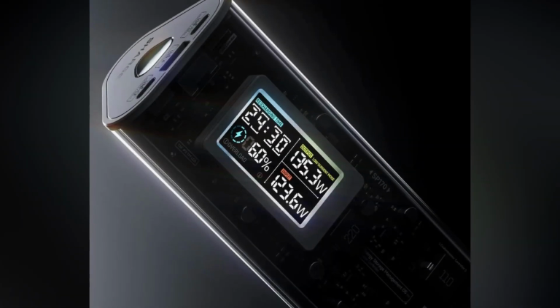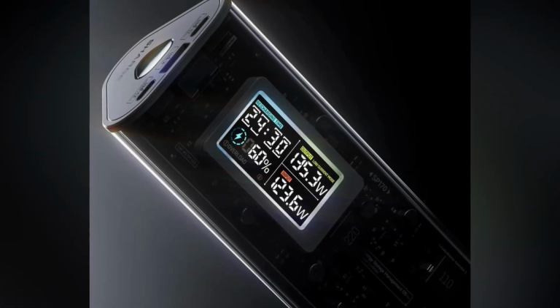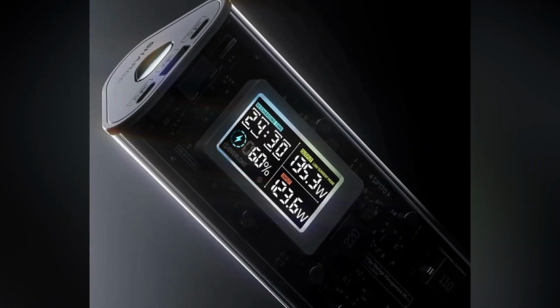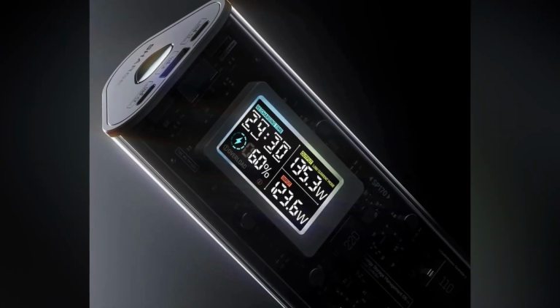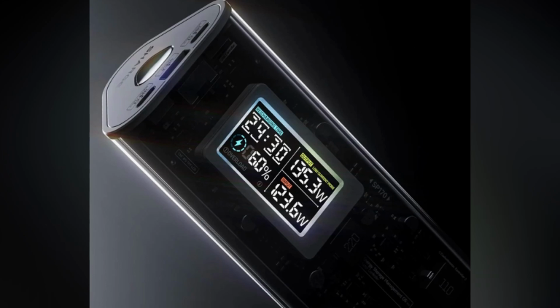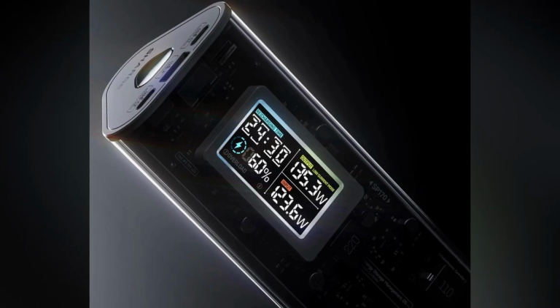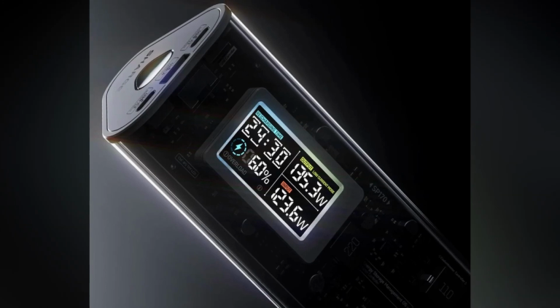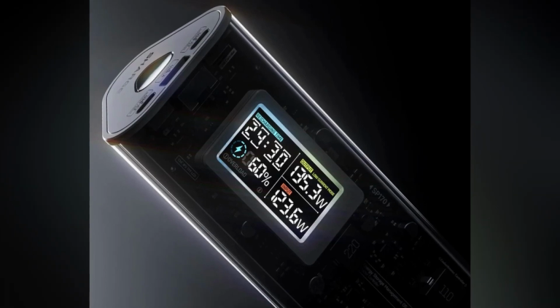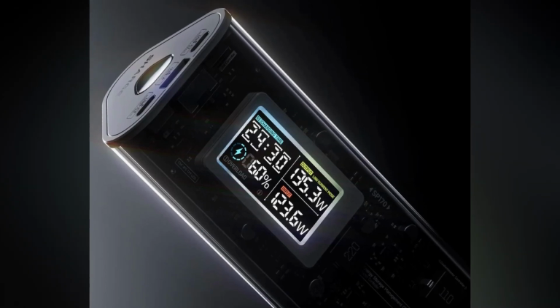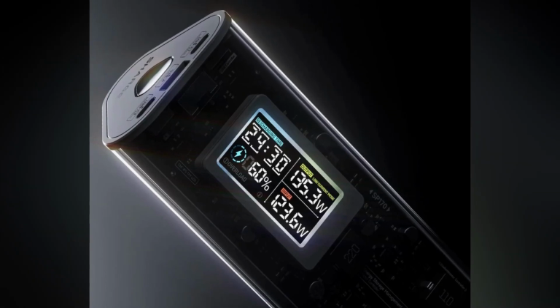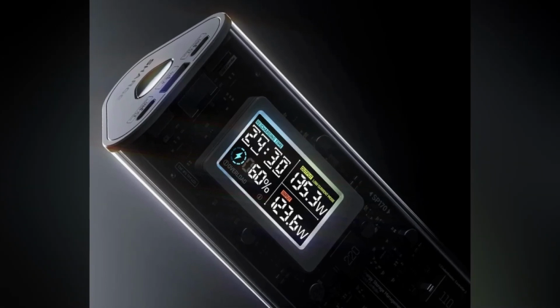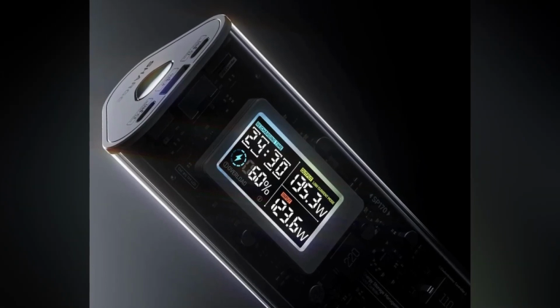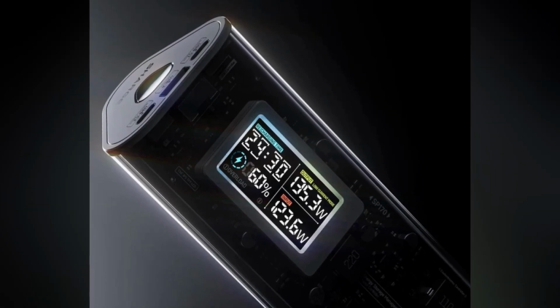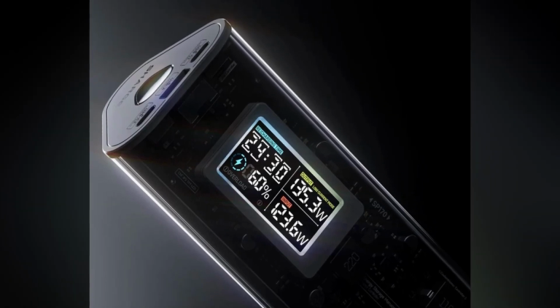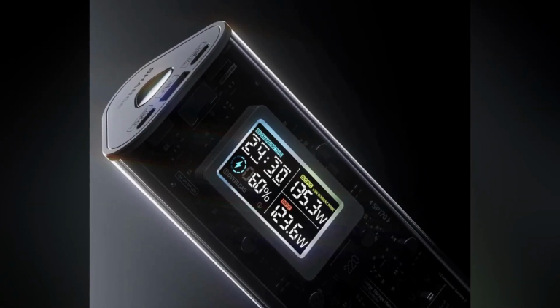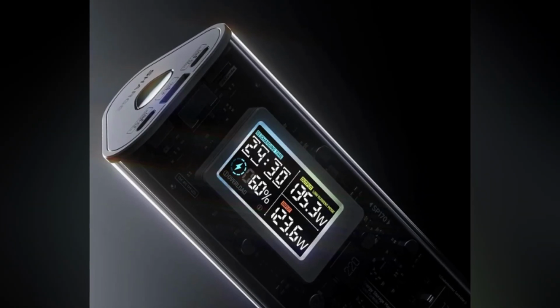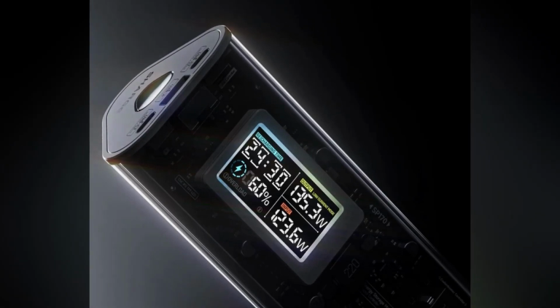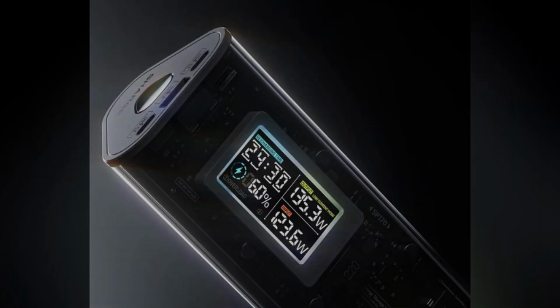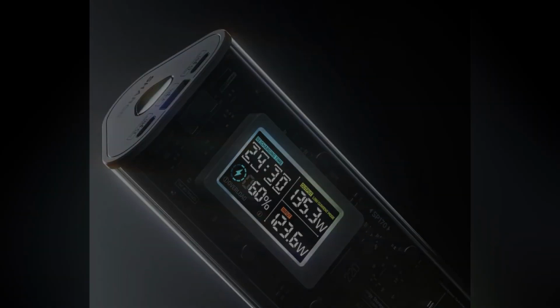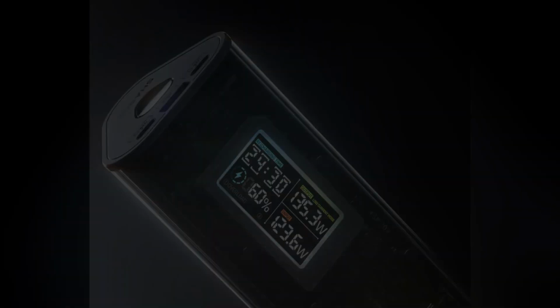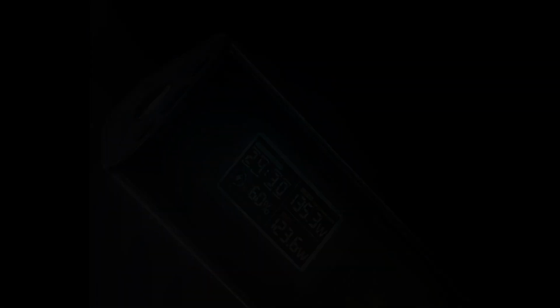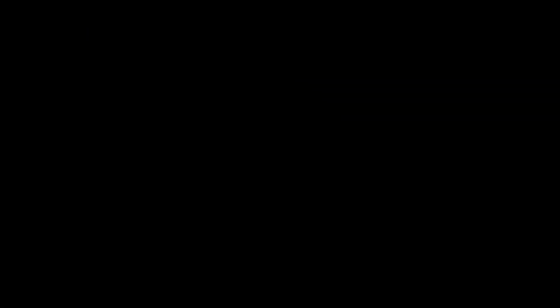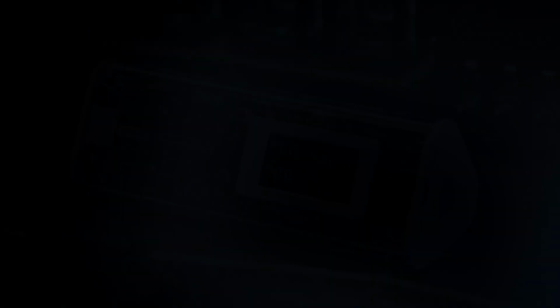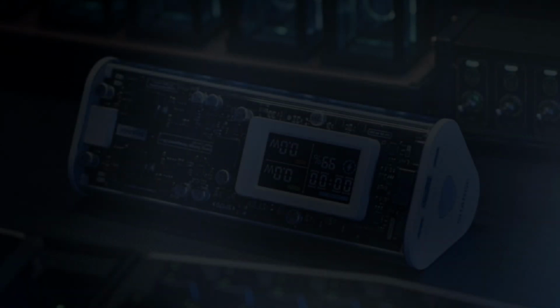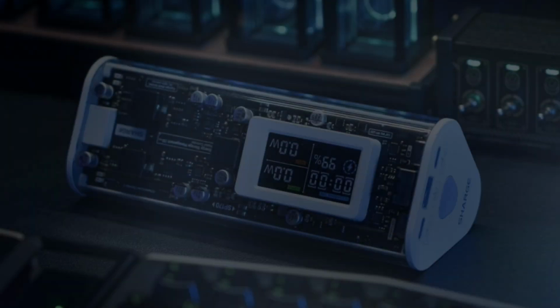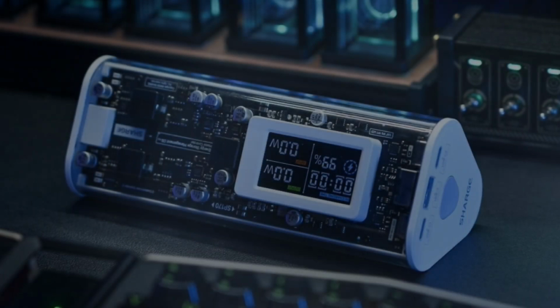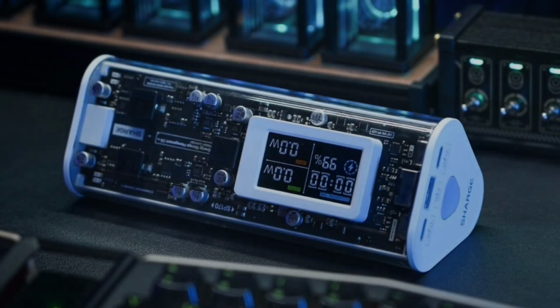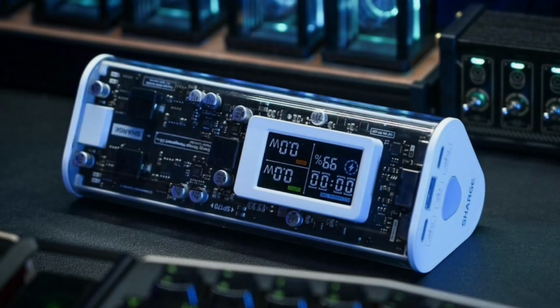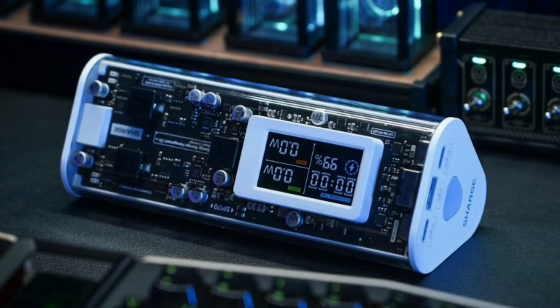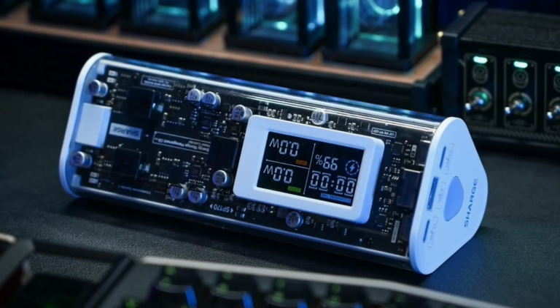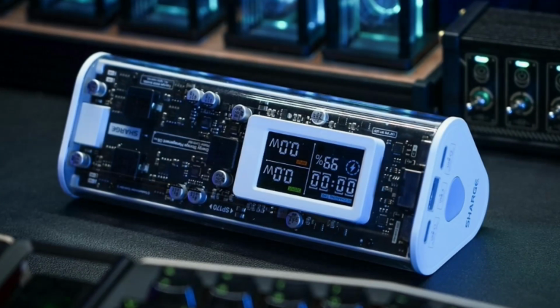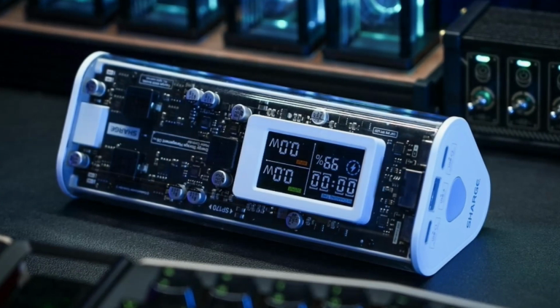Stay tuned for an upcoming review to delve deeper into the features and performance of this cutting-edge power bank.